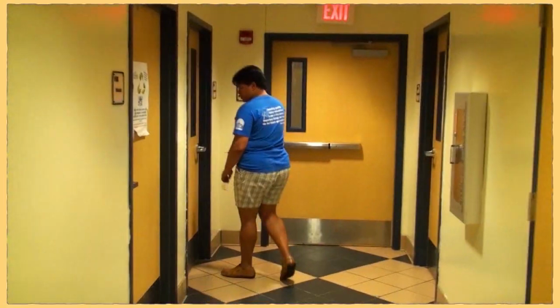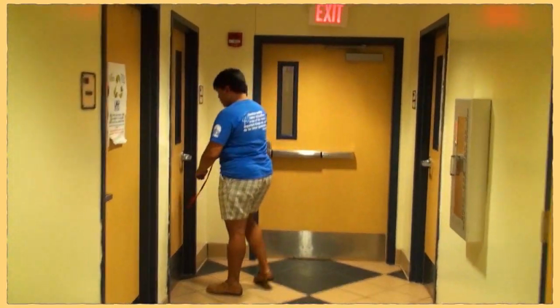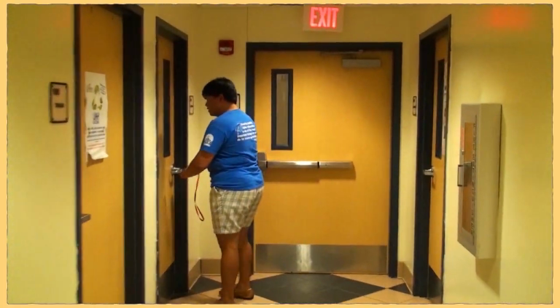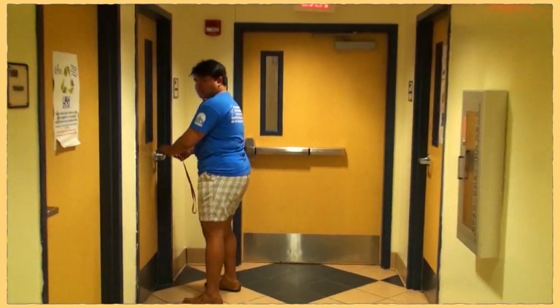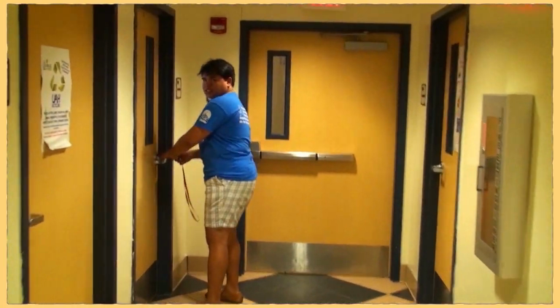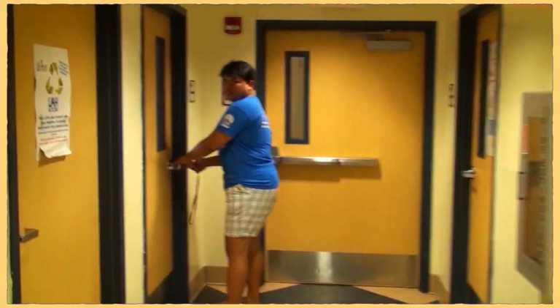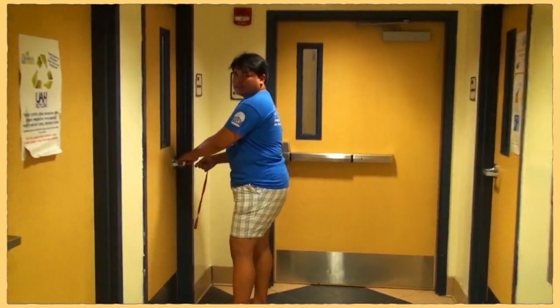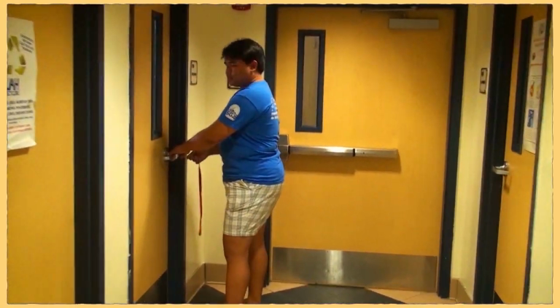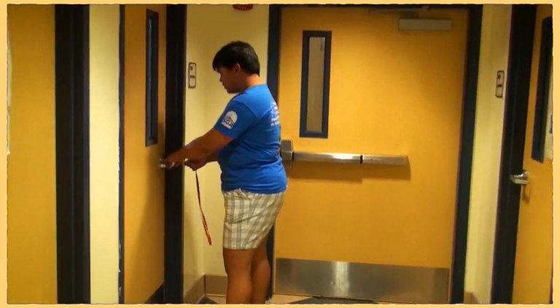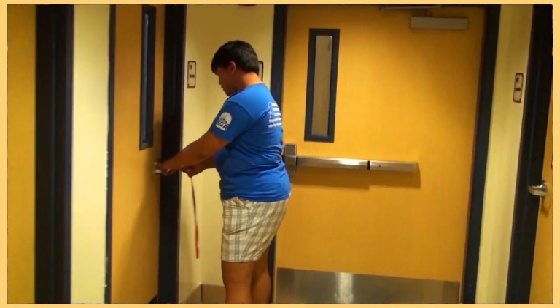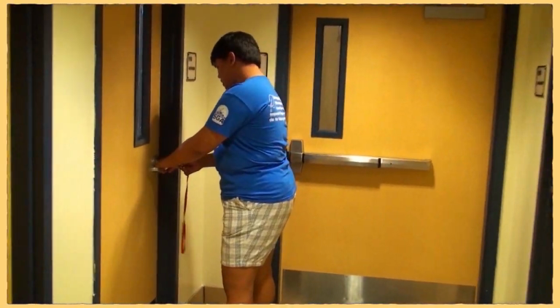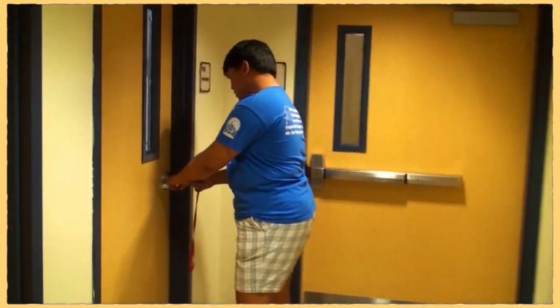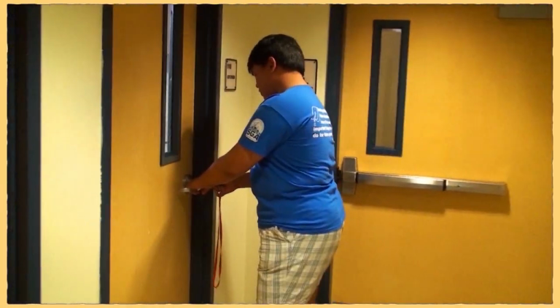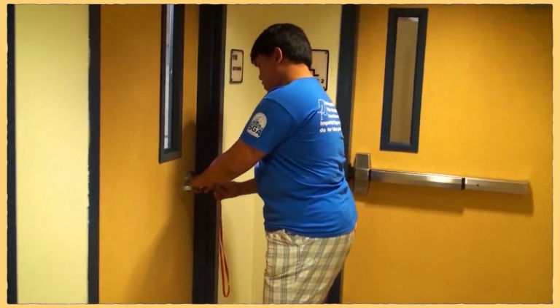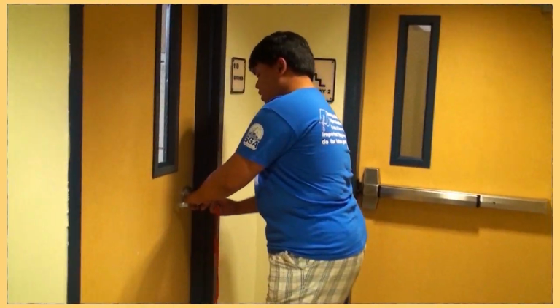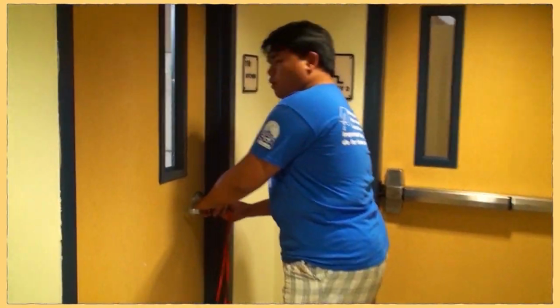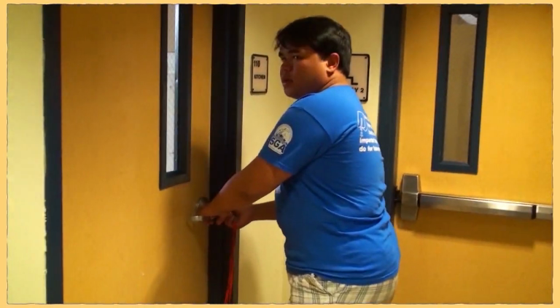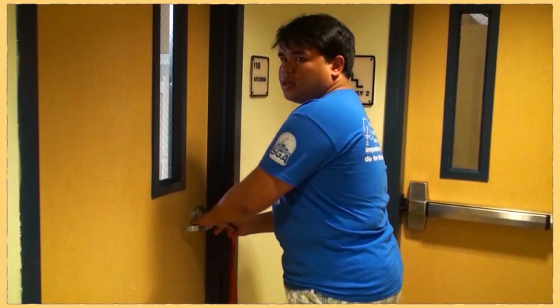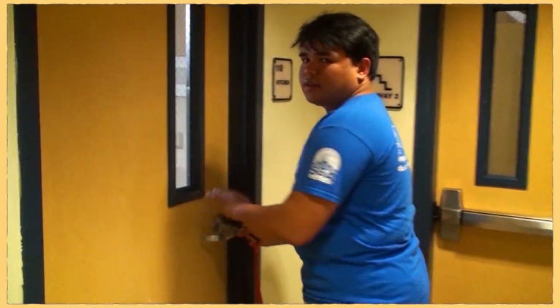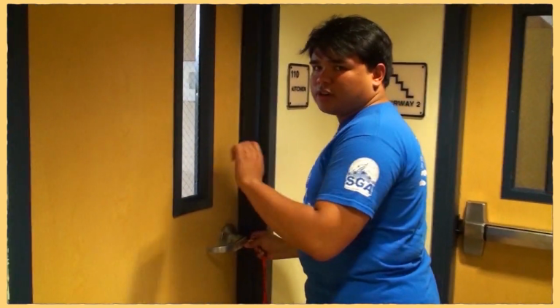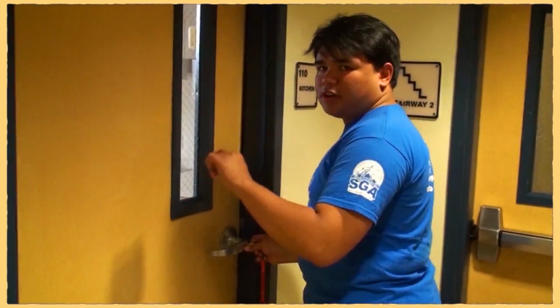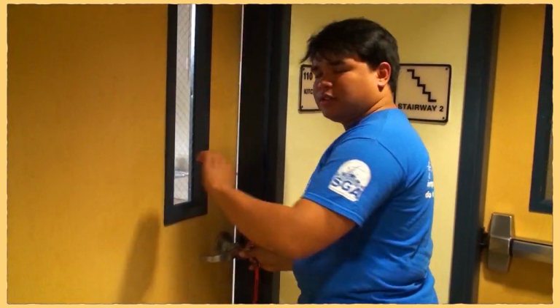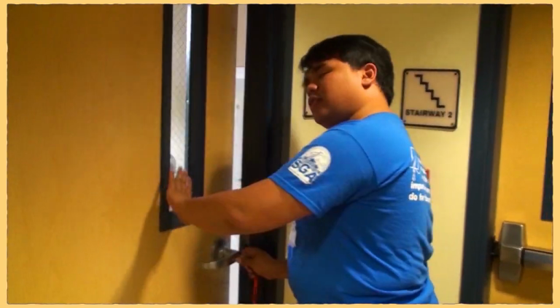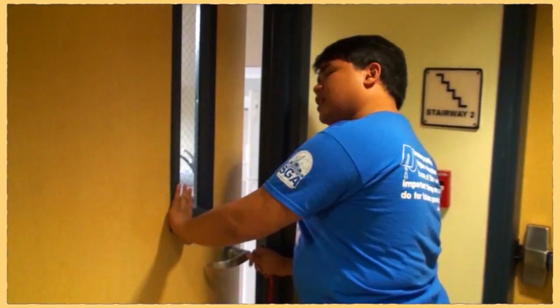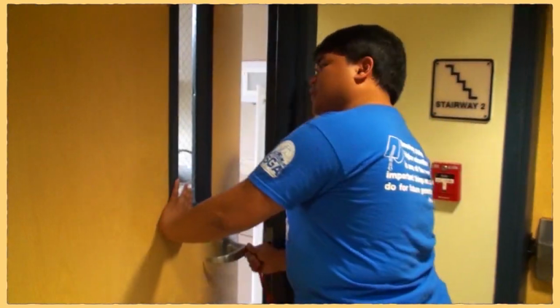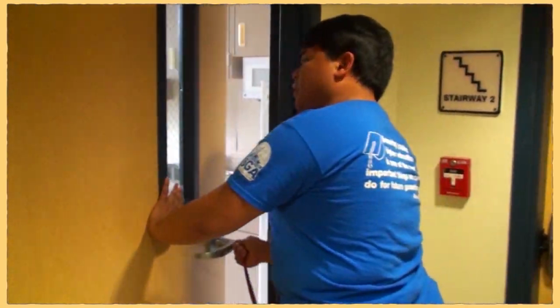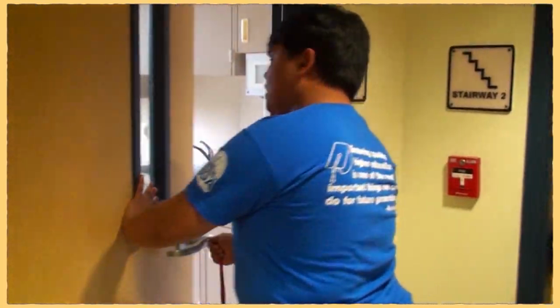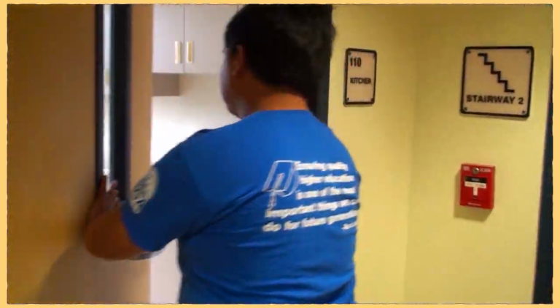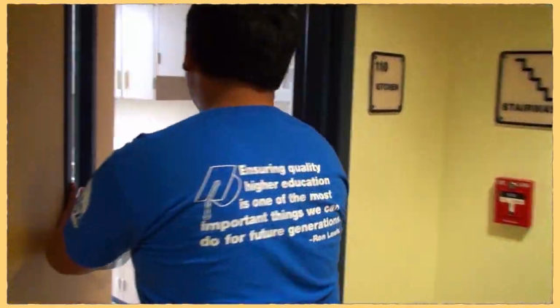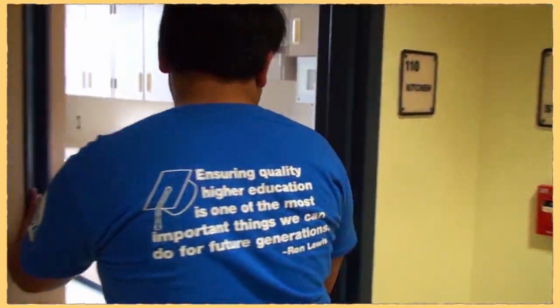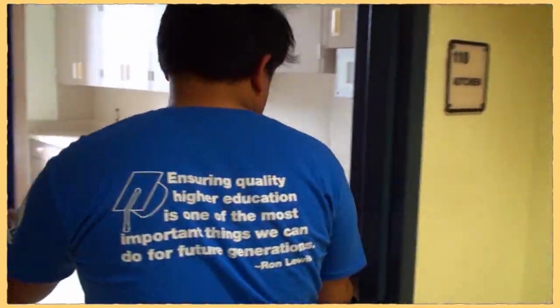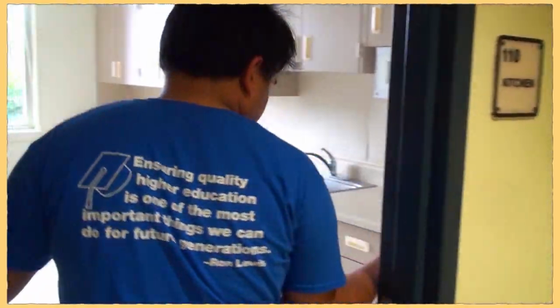So here's the kitchen. As you can see, we give our card to the front desk and they give us a key to the kitchen.